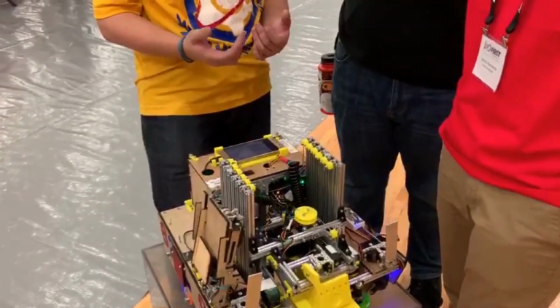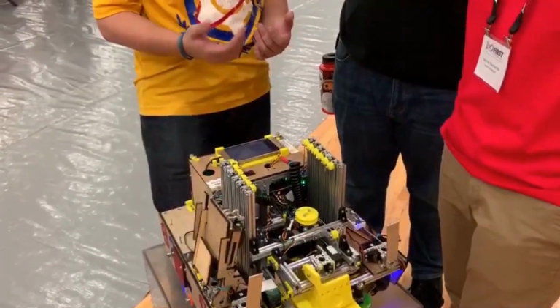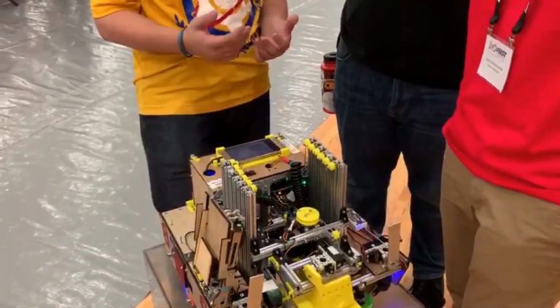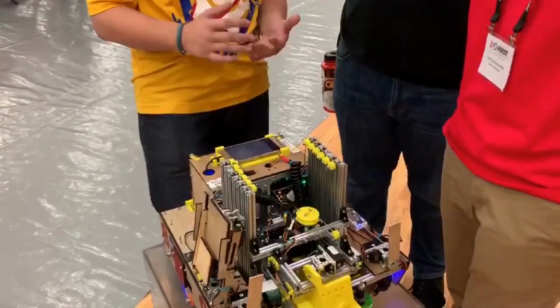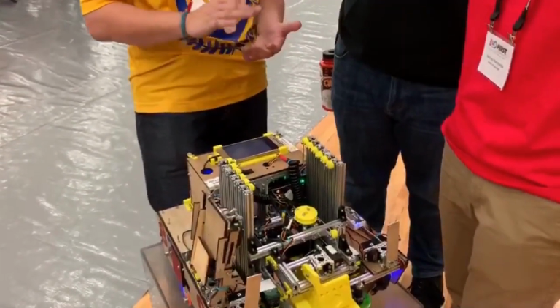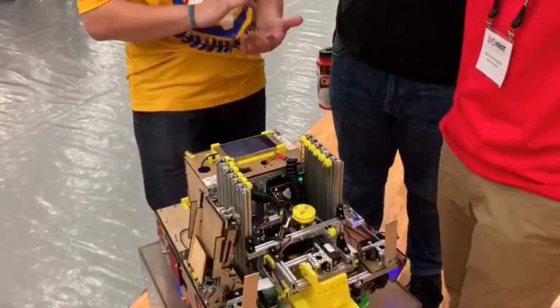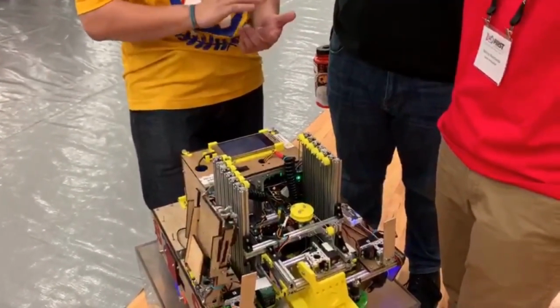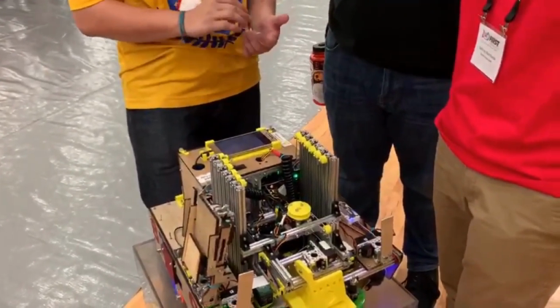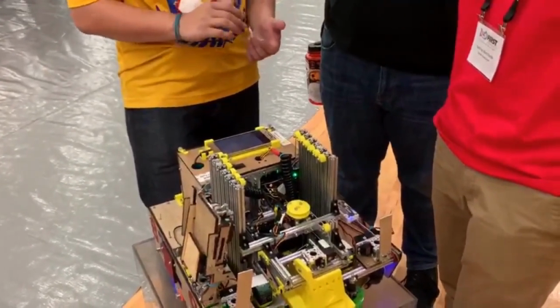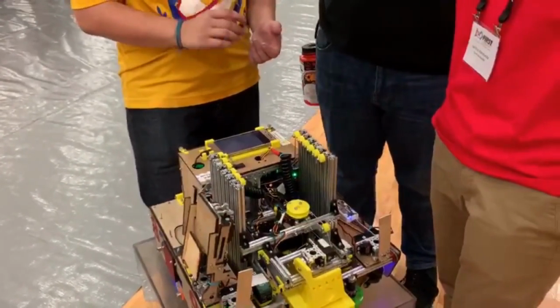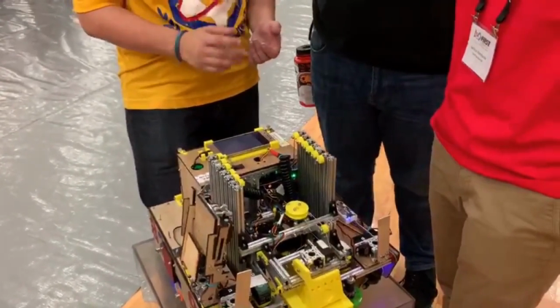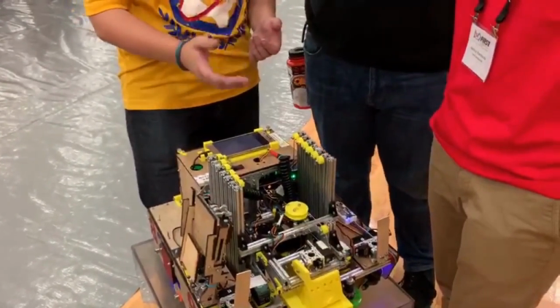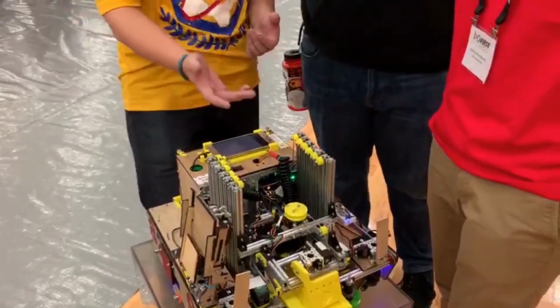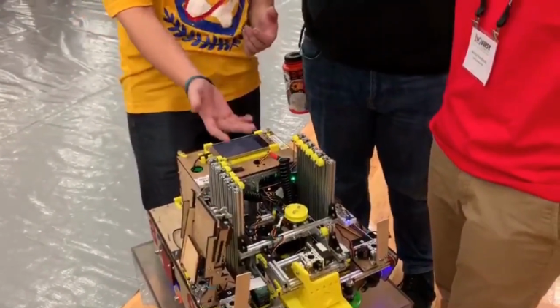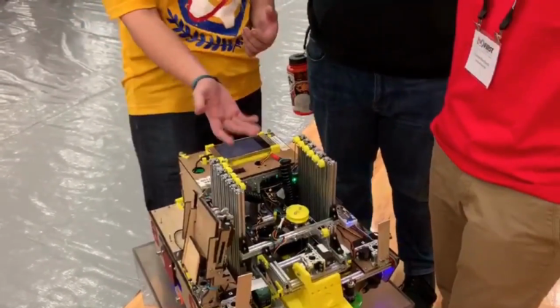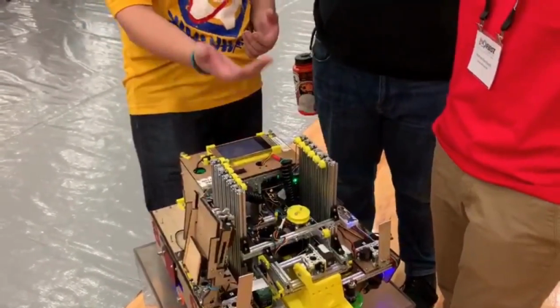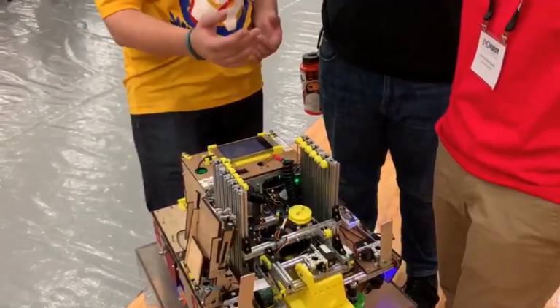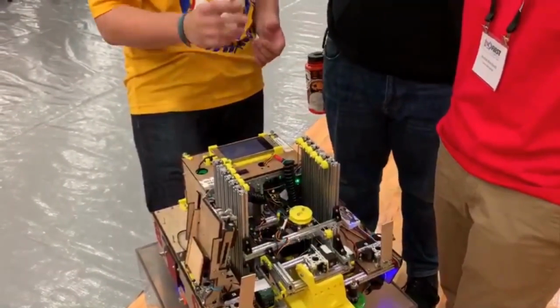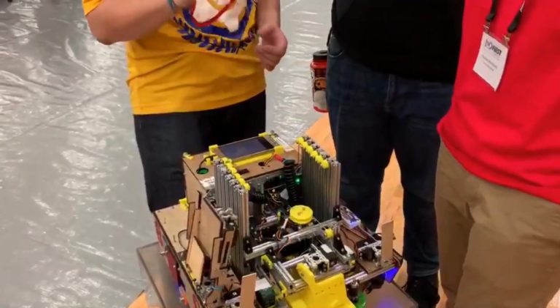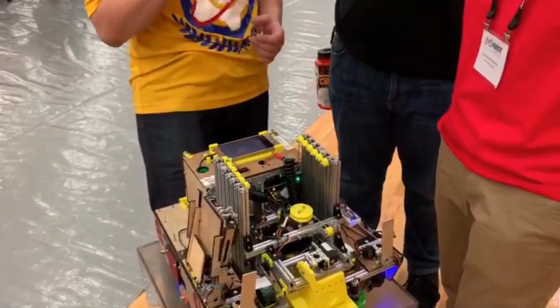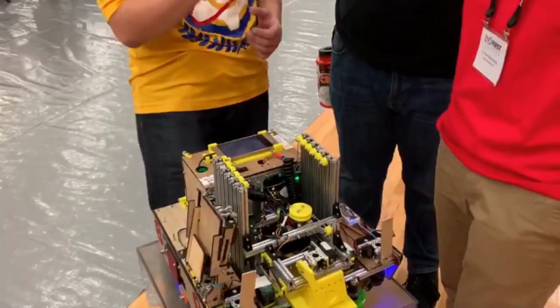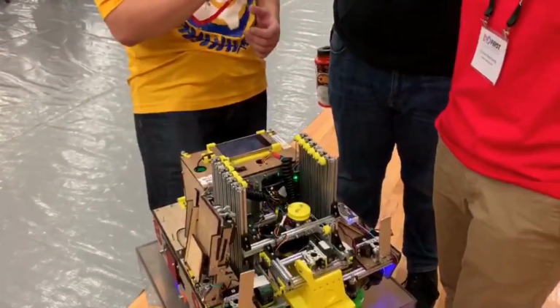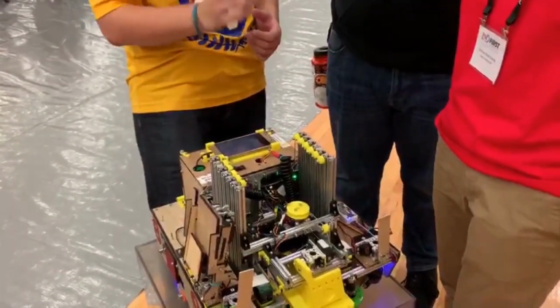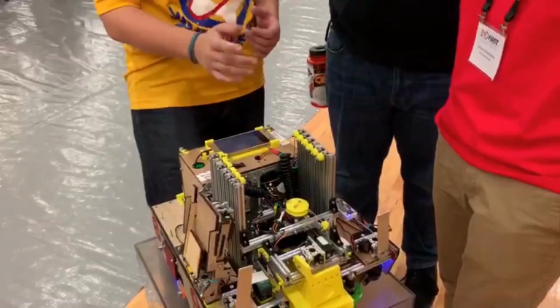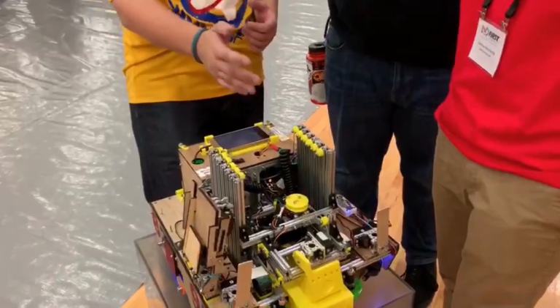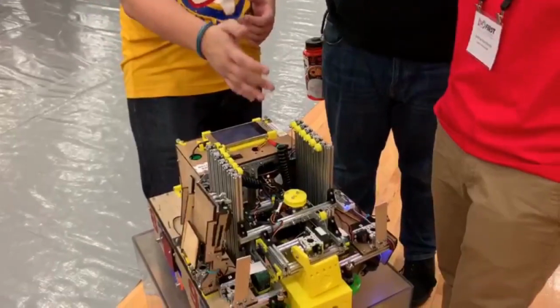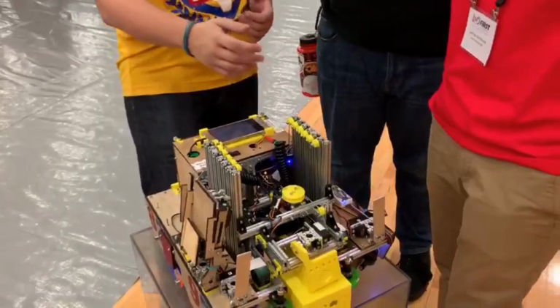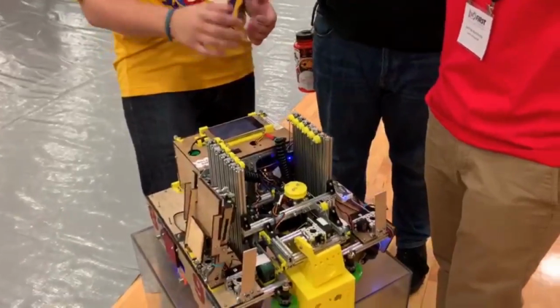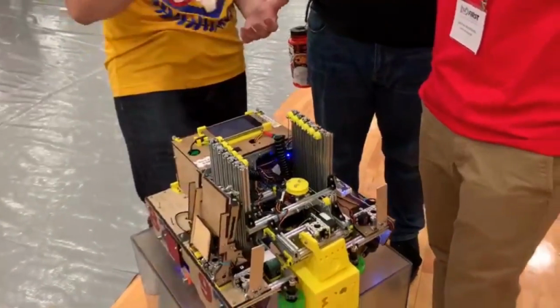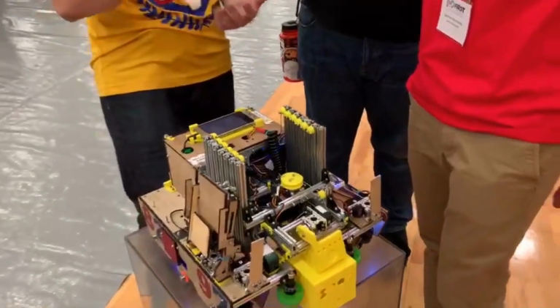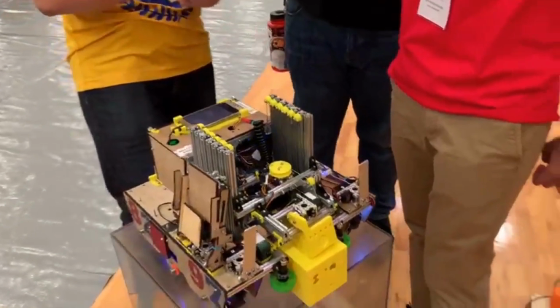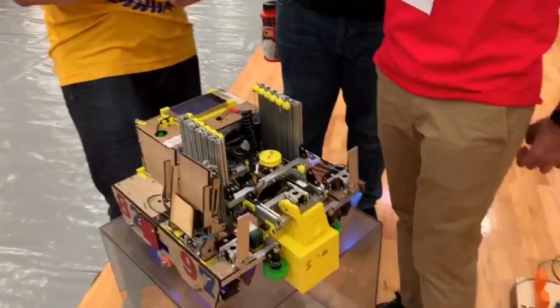So one motor to bring it up, one servo to bring it out, and then we have a claw in the front to hold it all together. That's most of our lift.